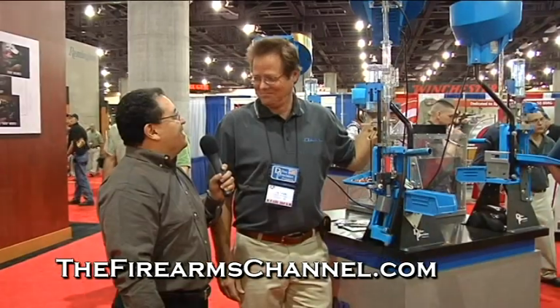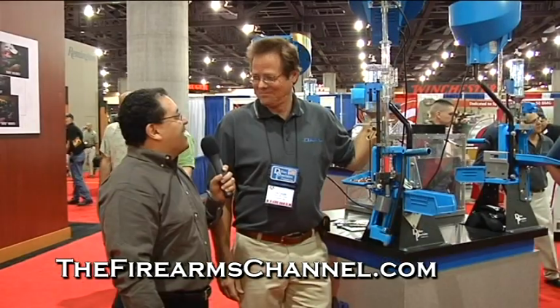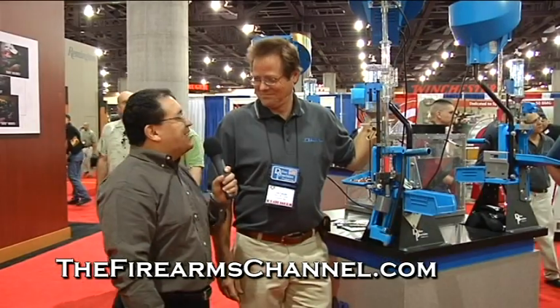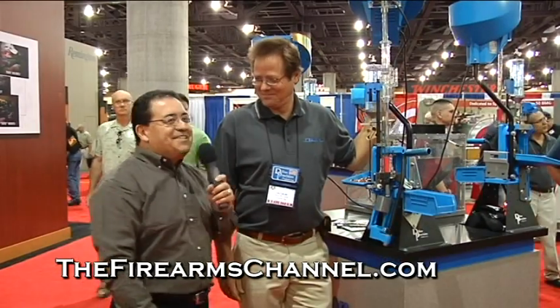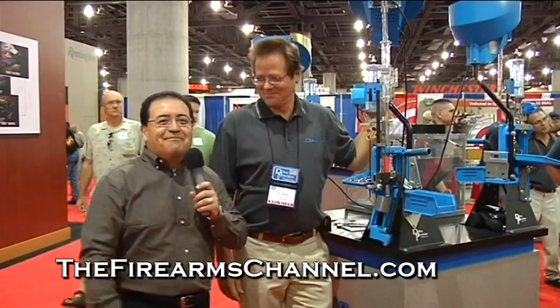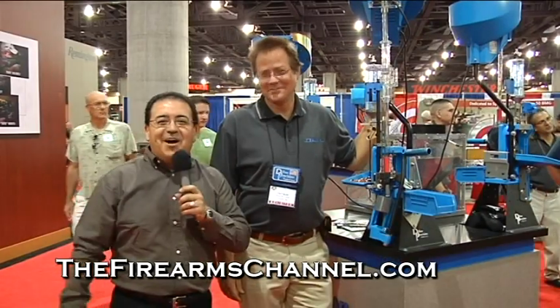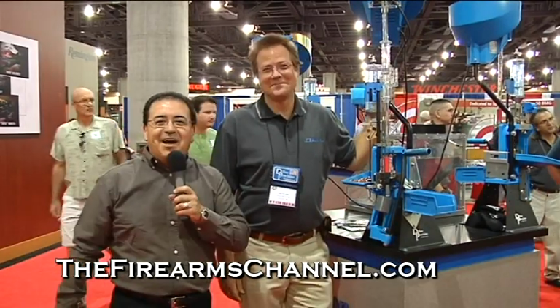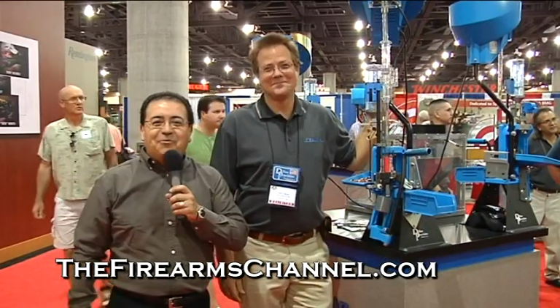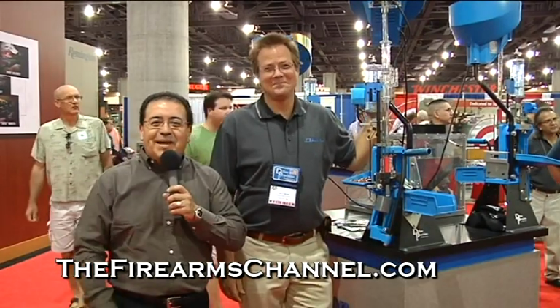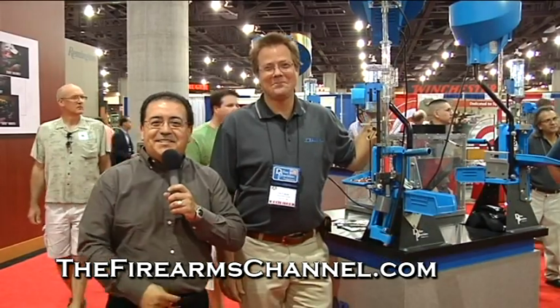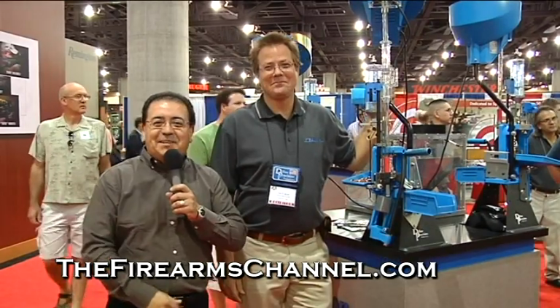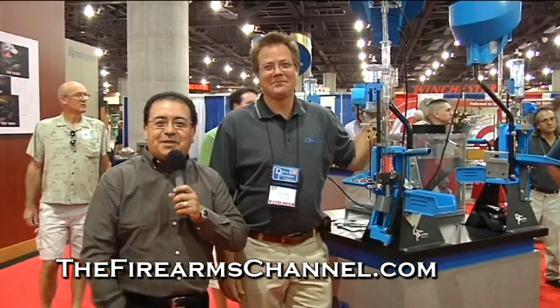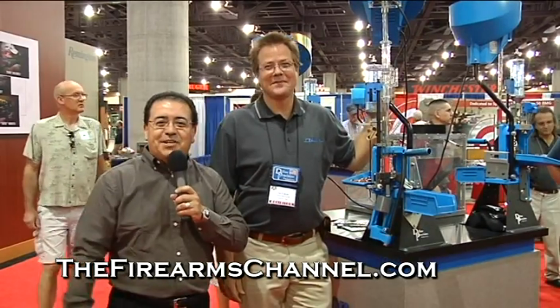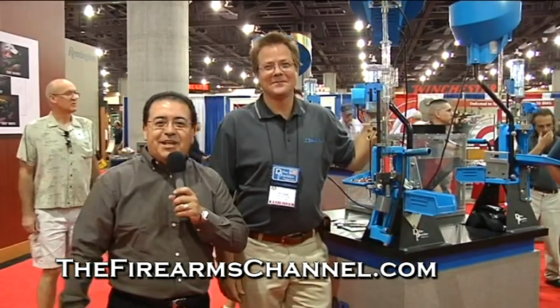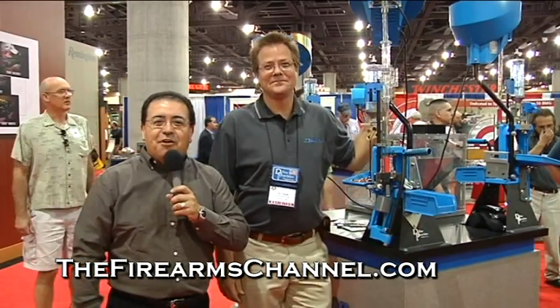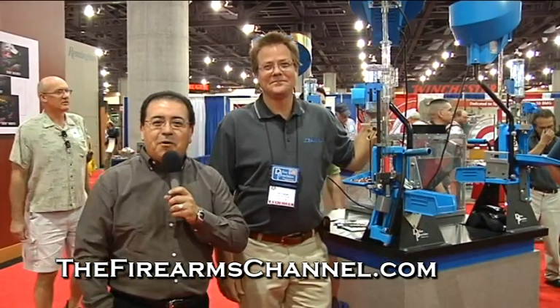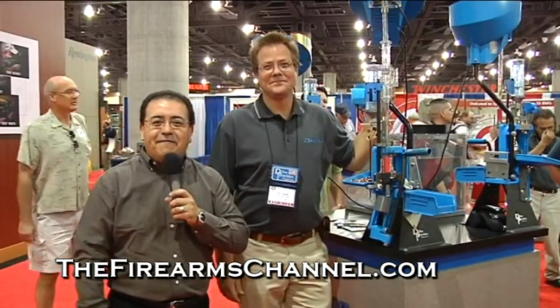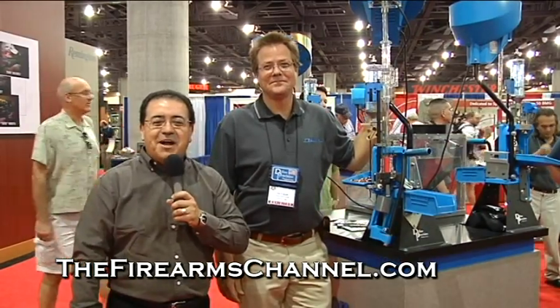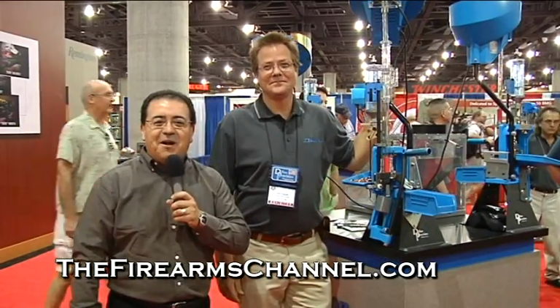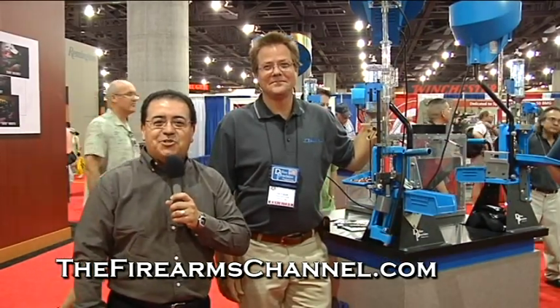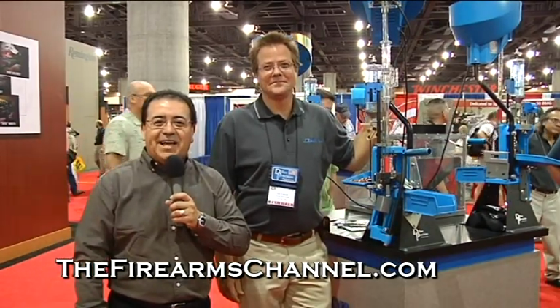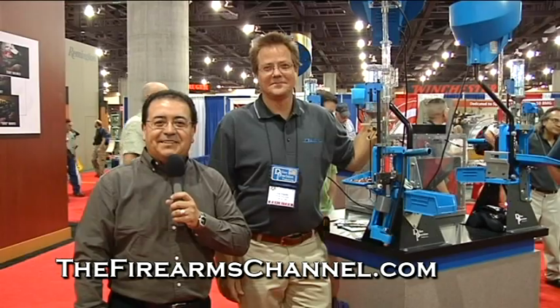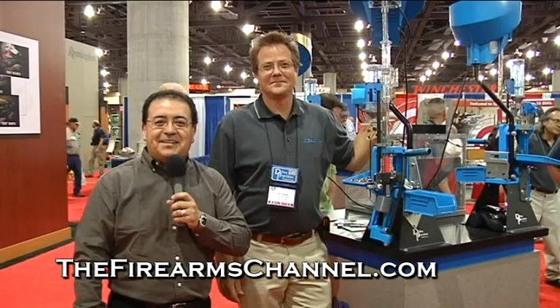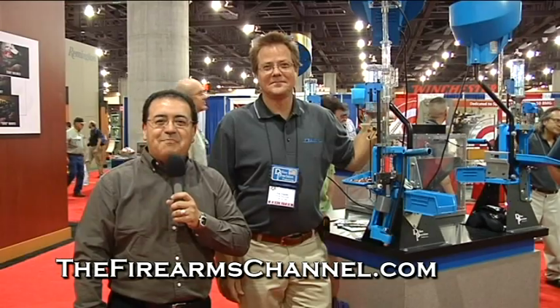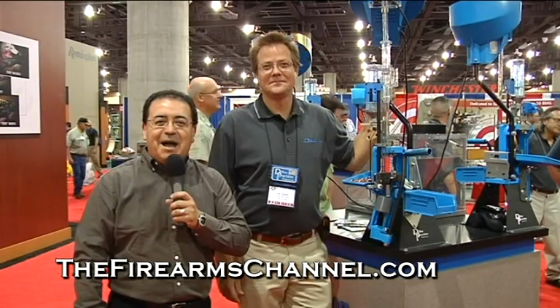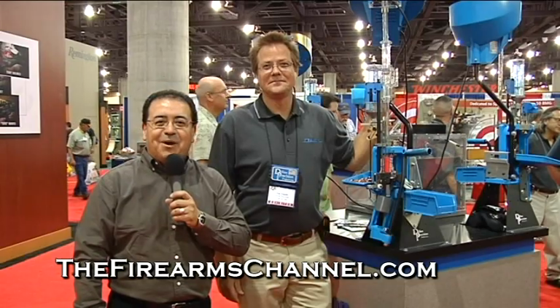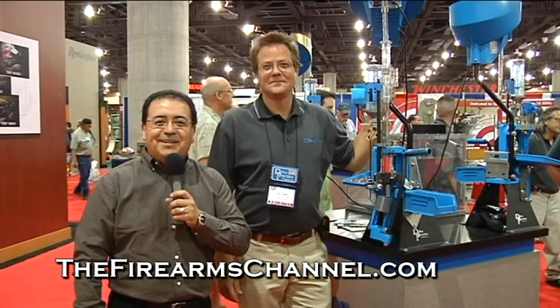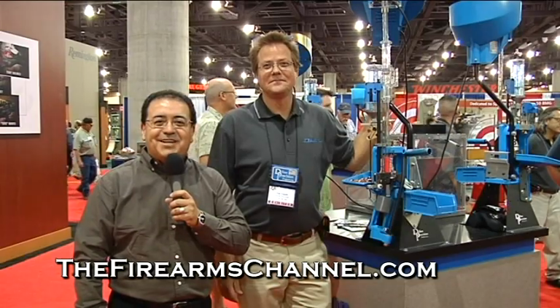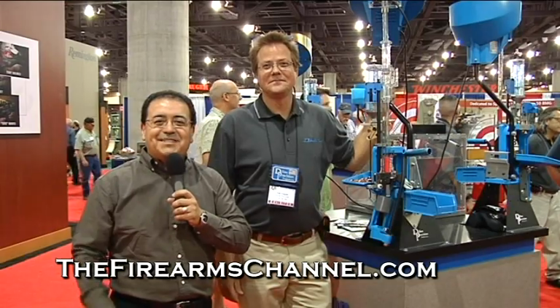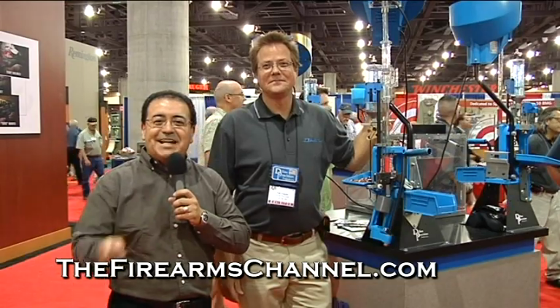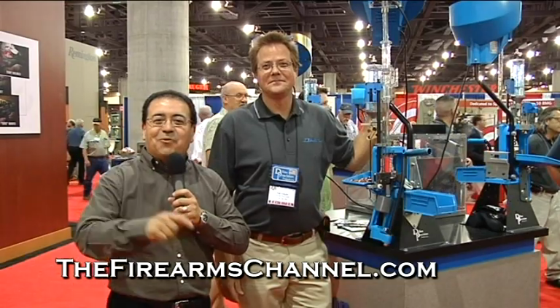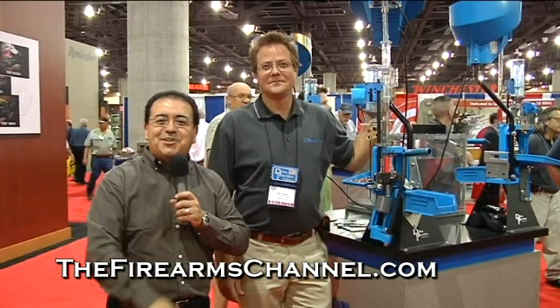Thank you, Tim Vaughn, with Dillon Precision. For thefirearmschannel.com, I'm Martin Gonzalez. Thanks for watching.